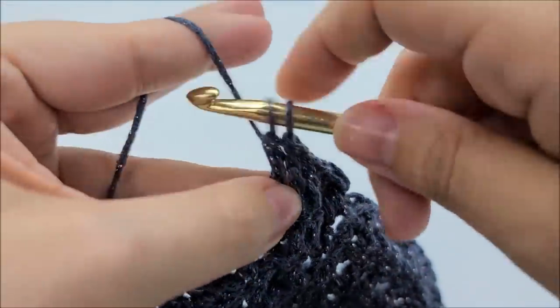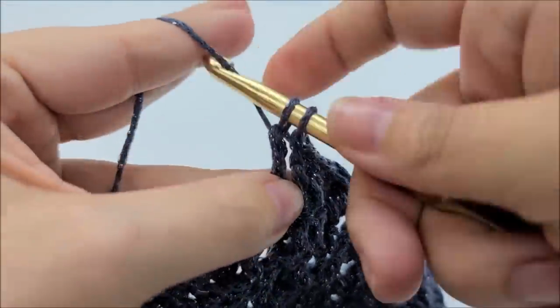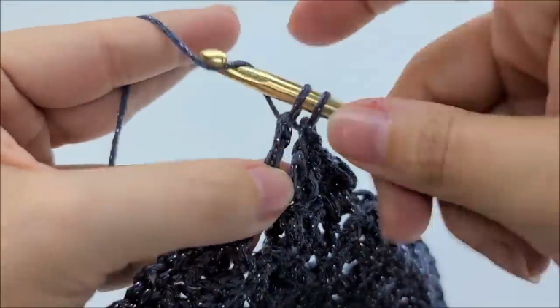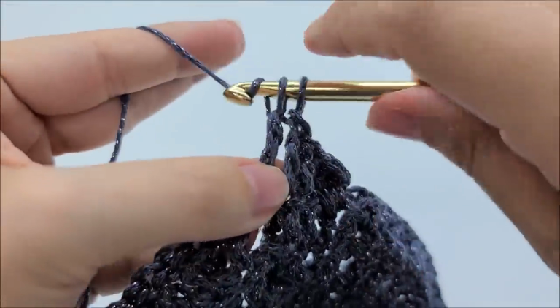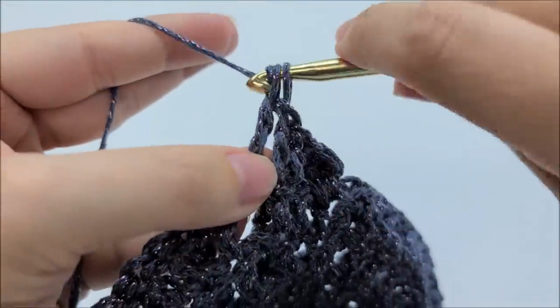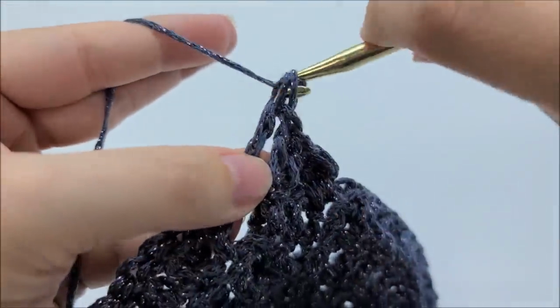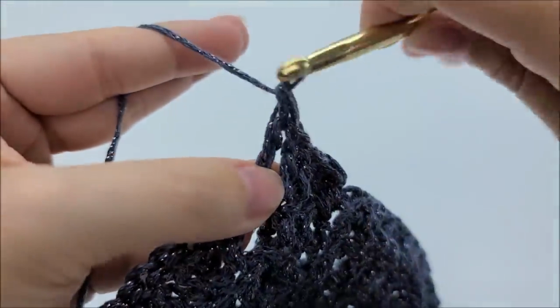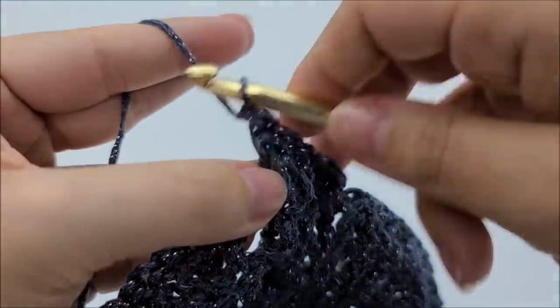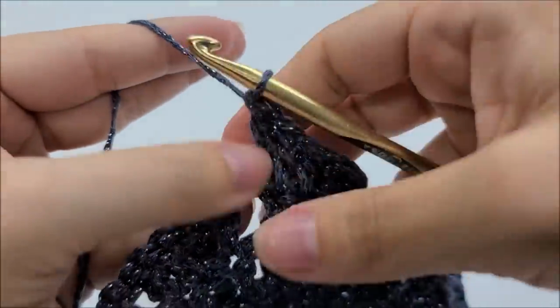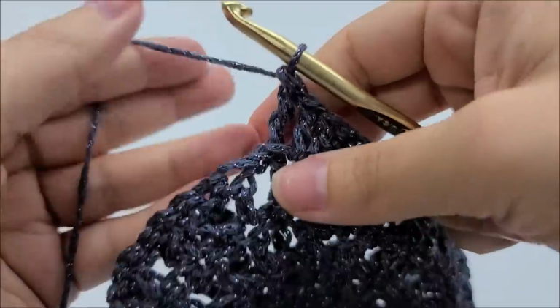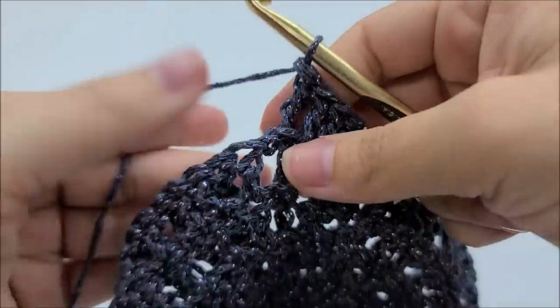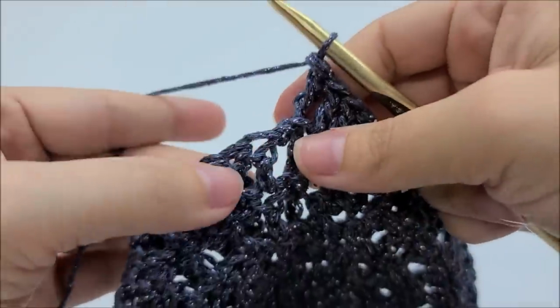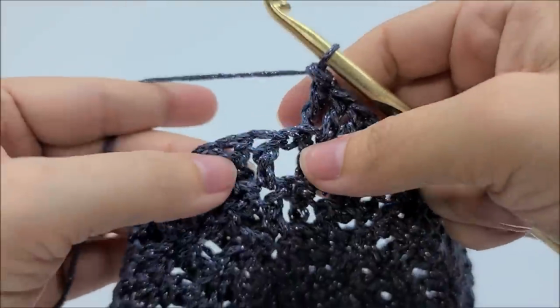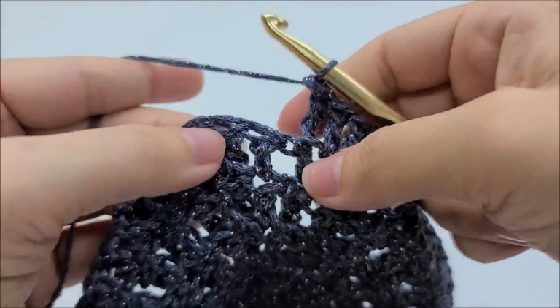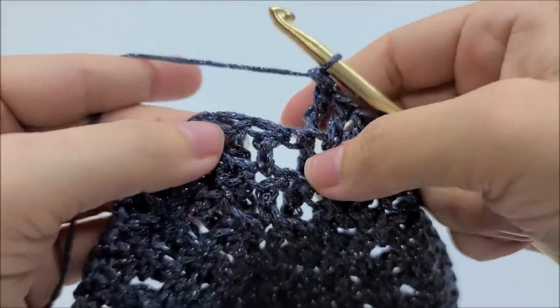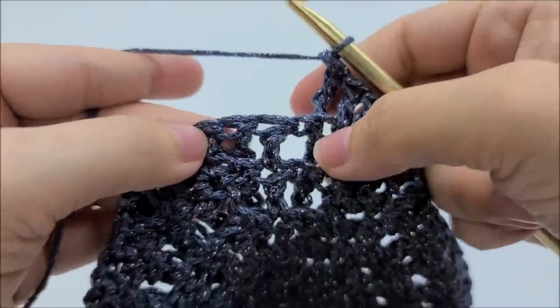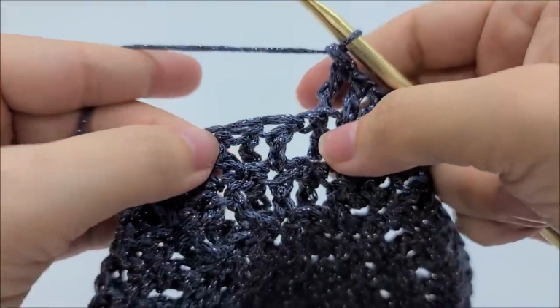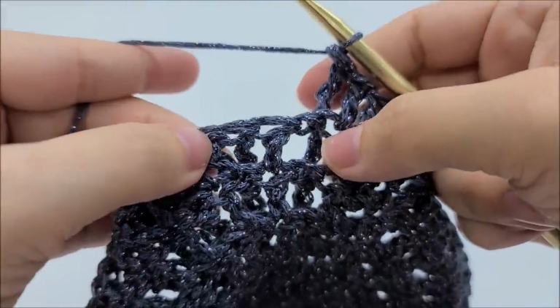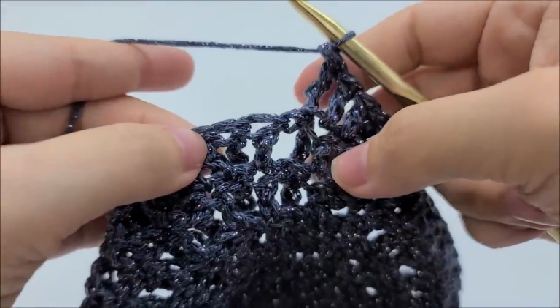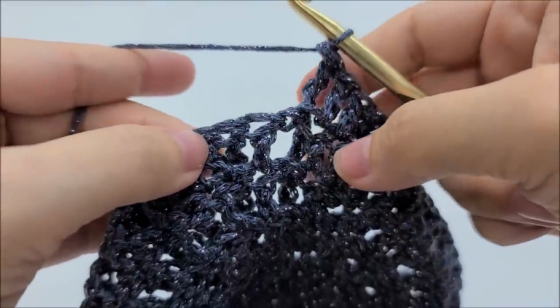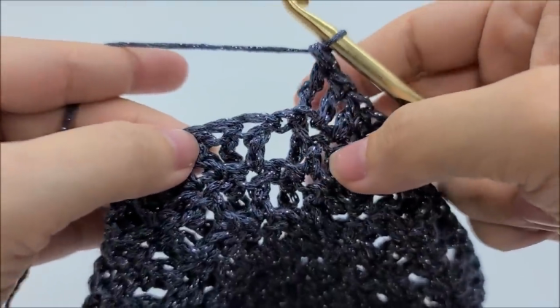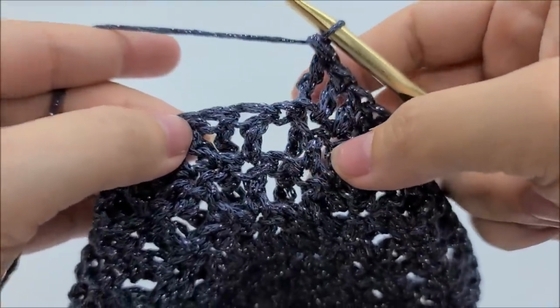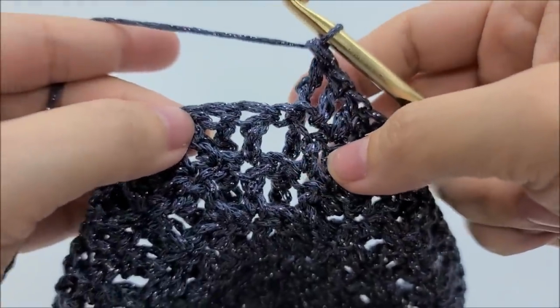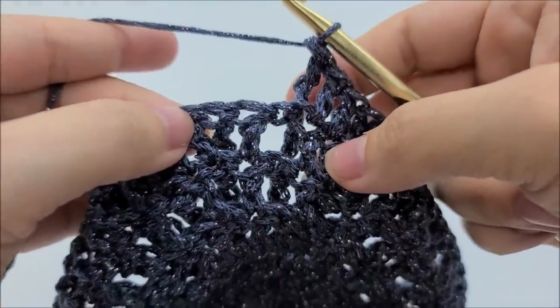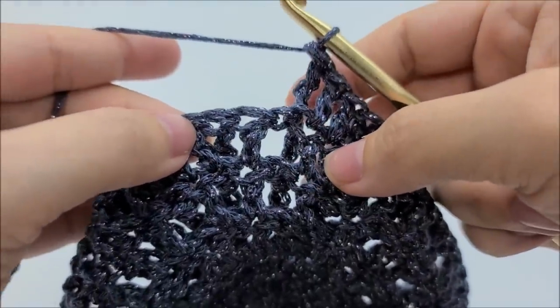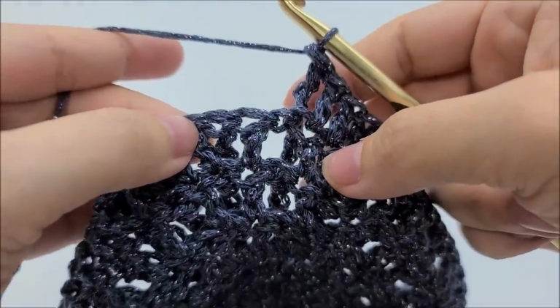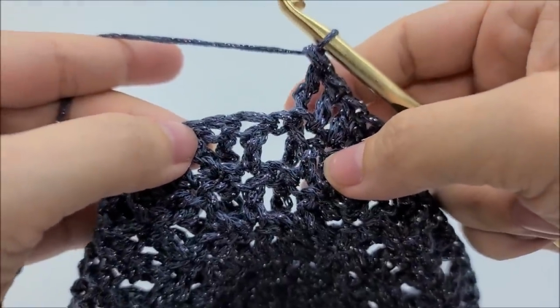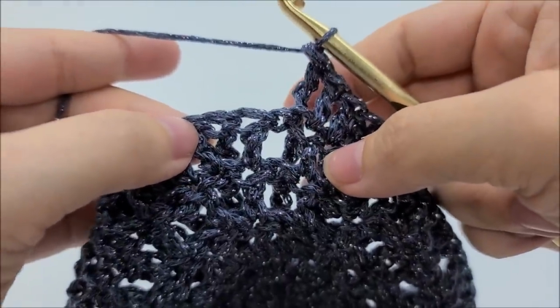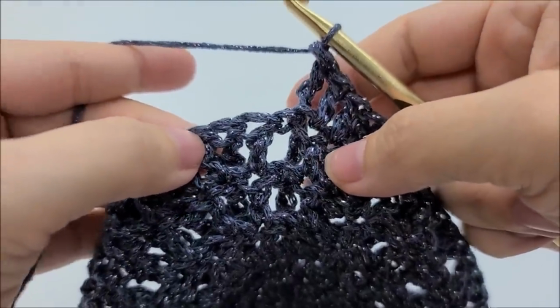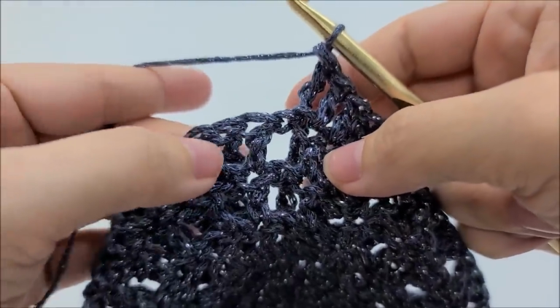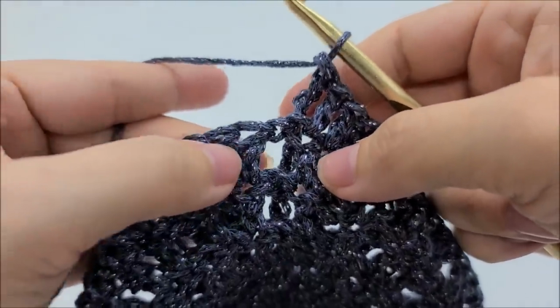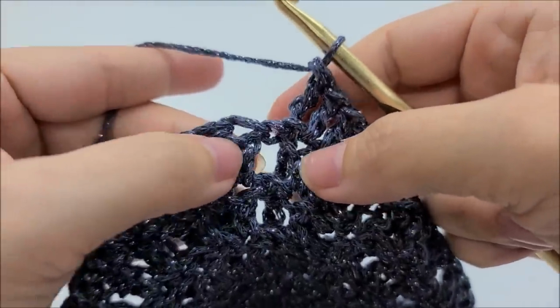Now do a back post triple crochet into the next stitch. Since we're working on the back side of our work, we have to do back post stitches instead of front posts. Go around that next stitch from behind — the post is on the back of your hook — and complete the triple crochet. Then put one double crochet in each of the next two stitches, and then a back post triple crochet around the next stitch. You can tell it's a post stitch by looking at it or flipping your work over.